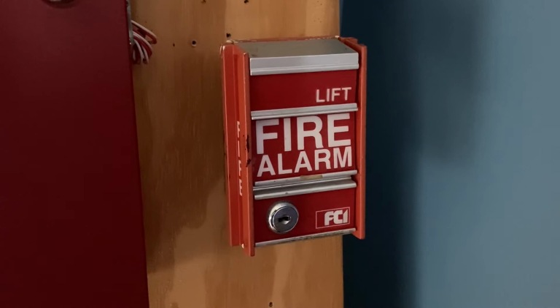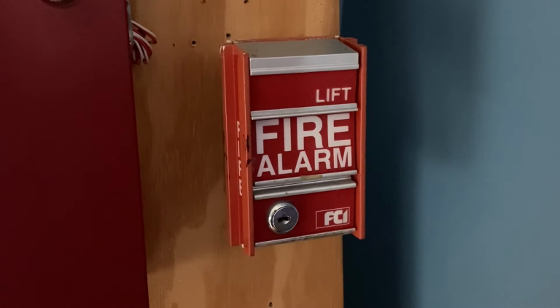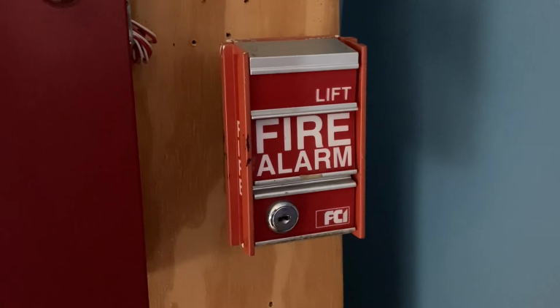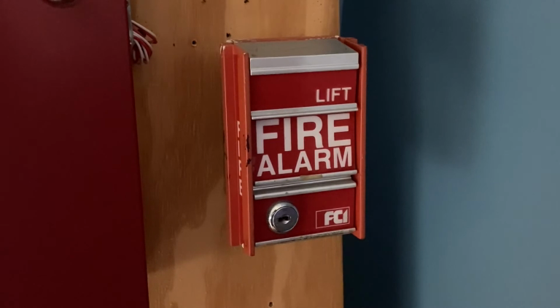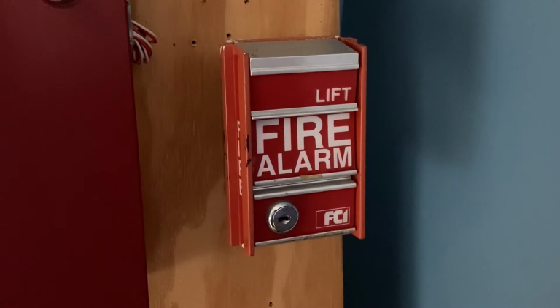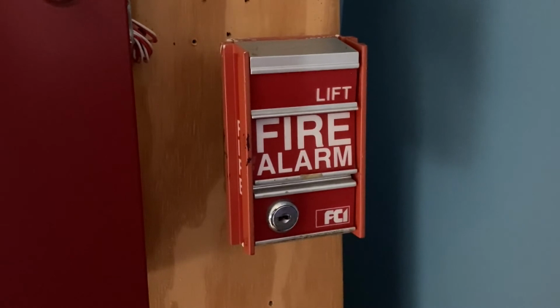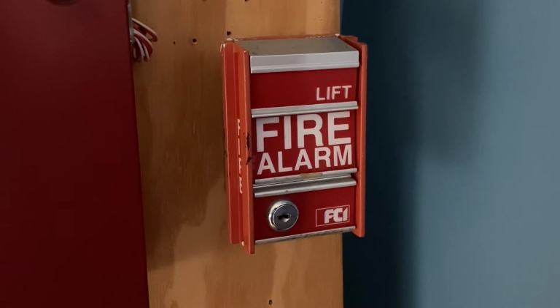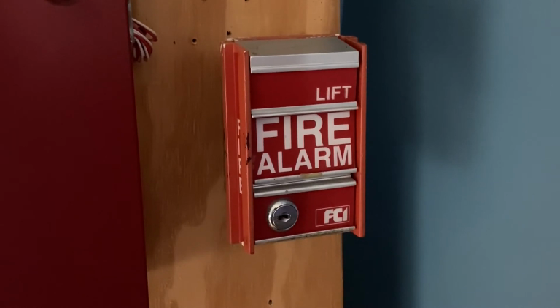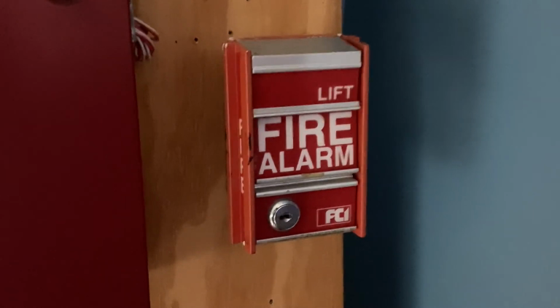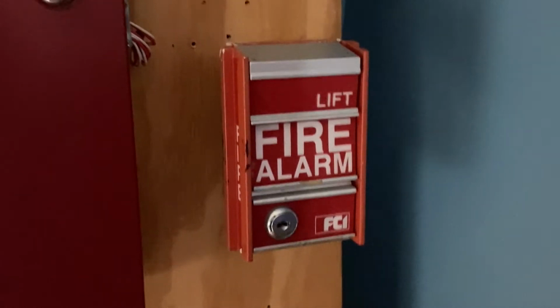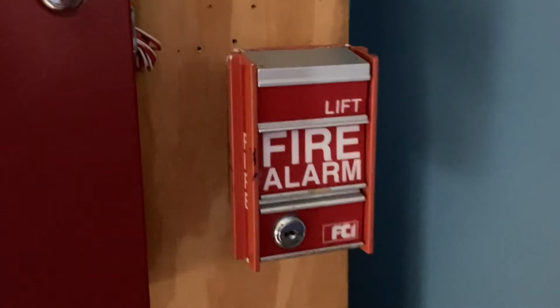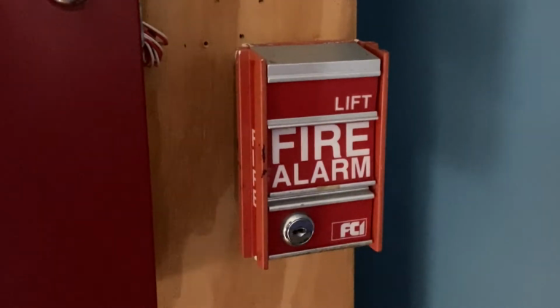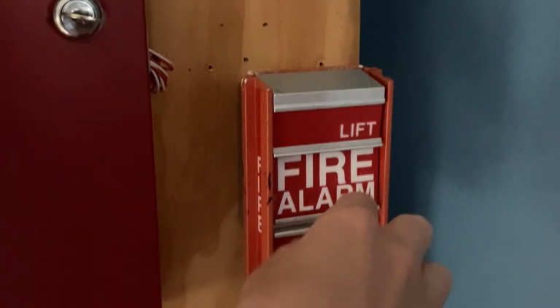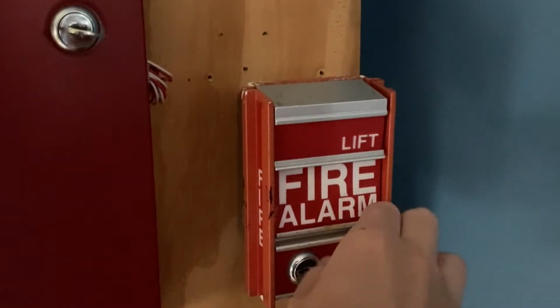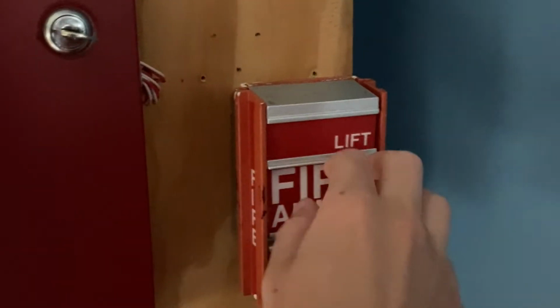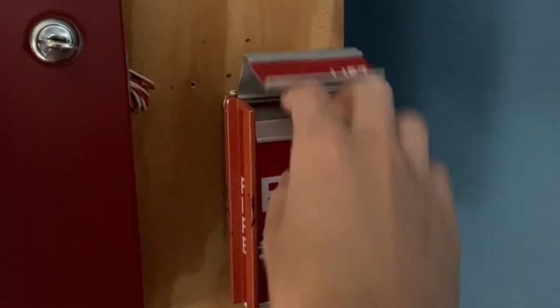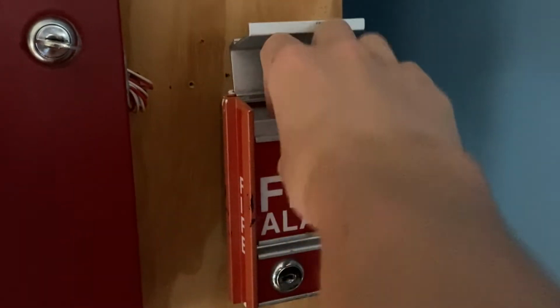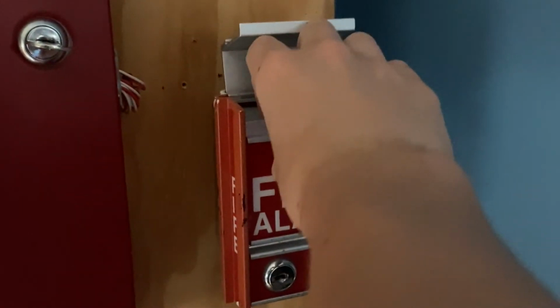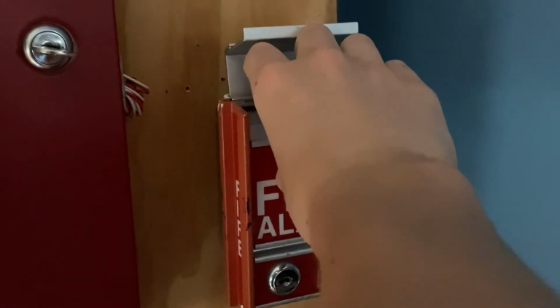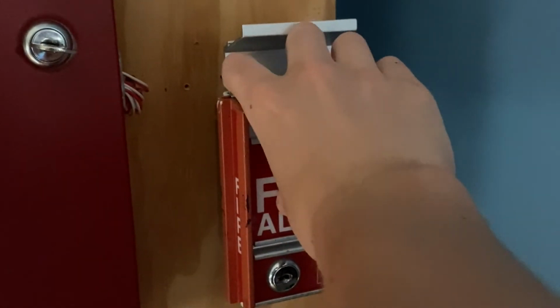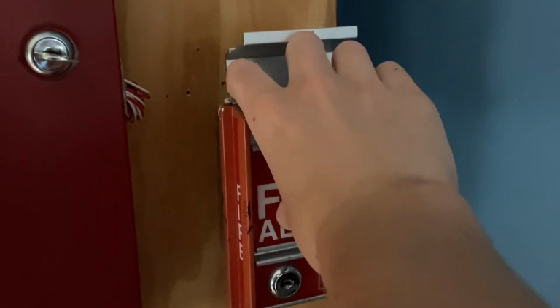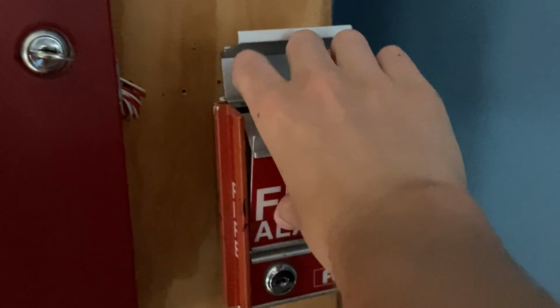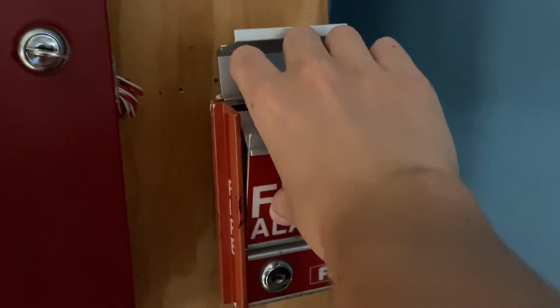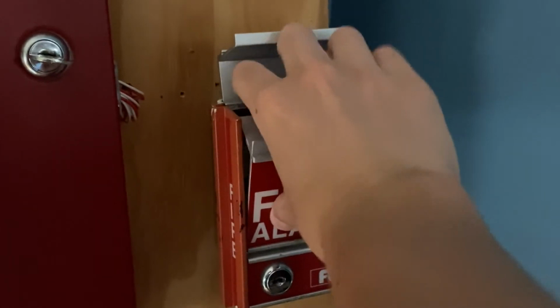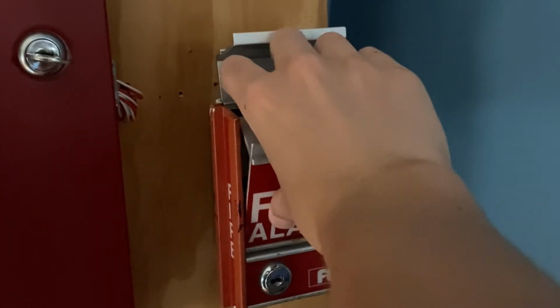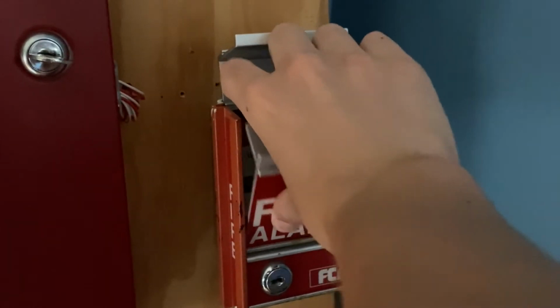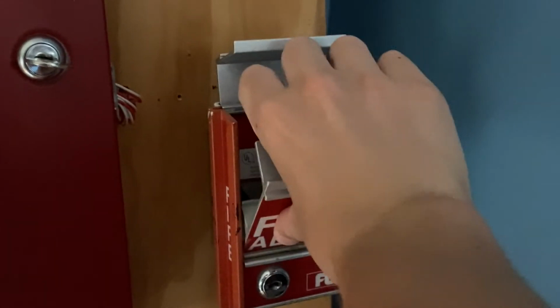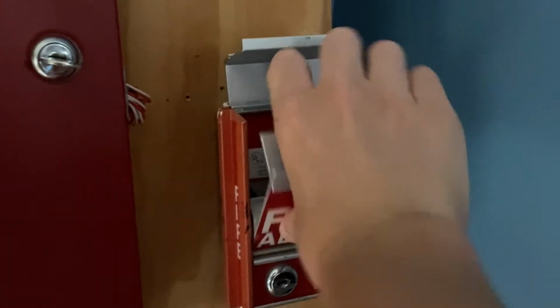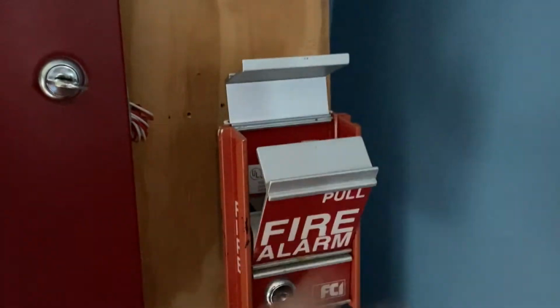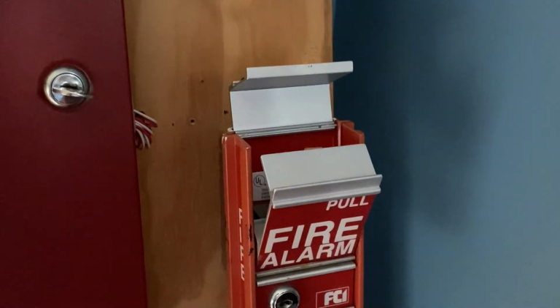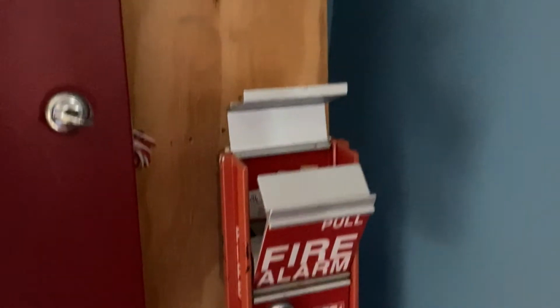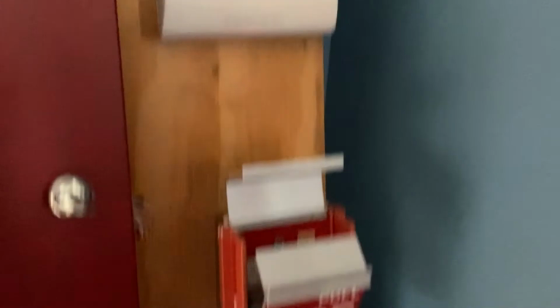To finish off today's test, I'm going to pull the MS-2 again. Here we go — three, two, one.